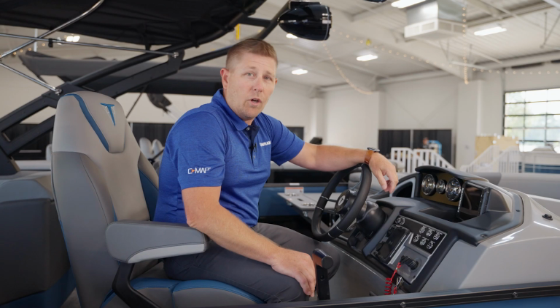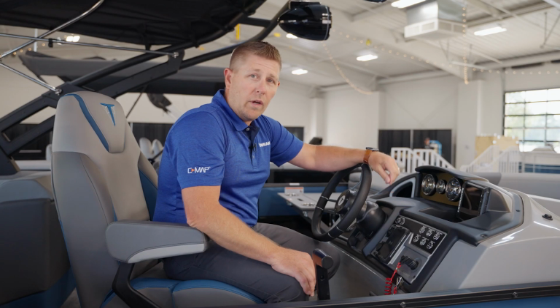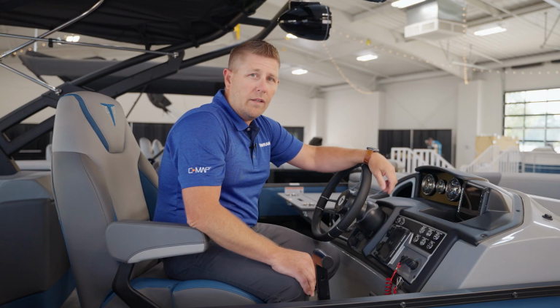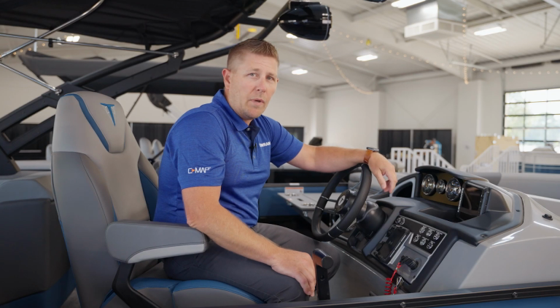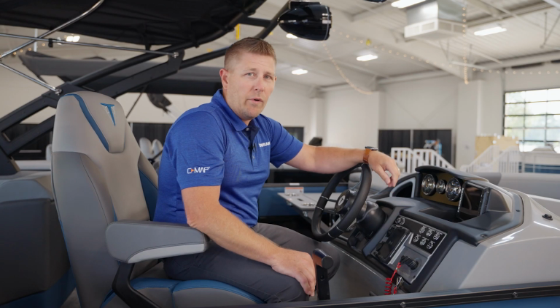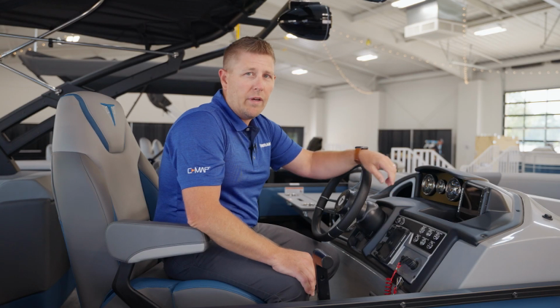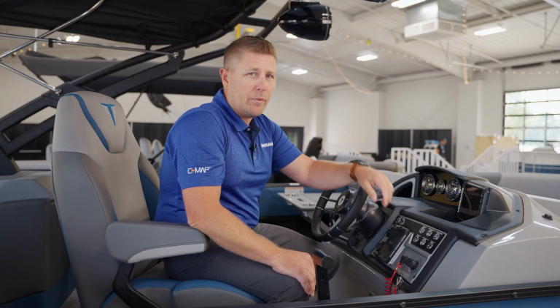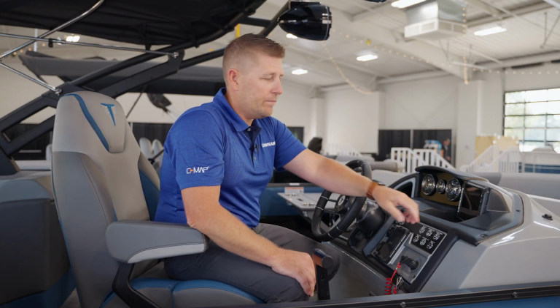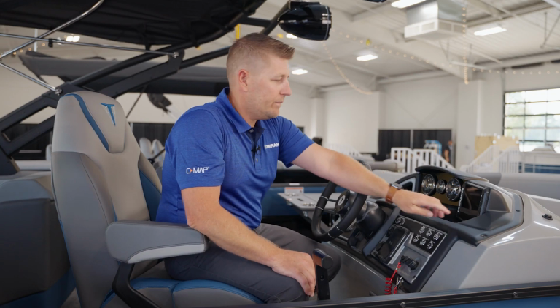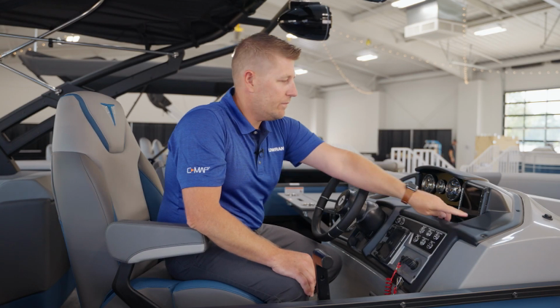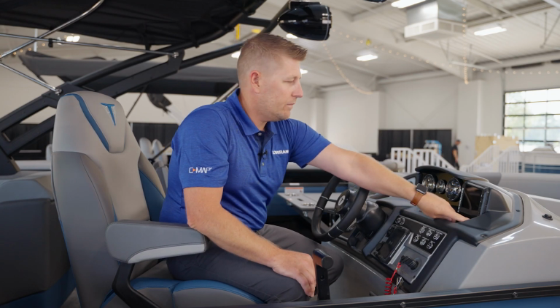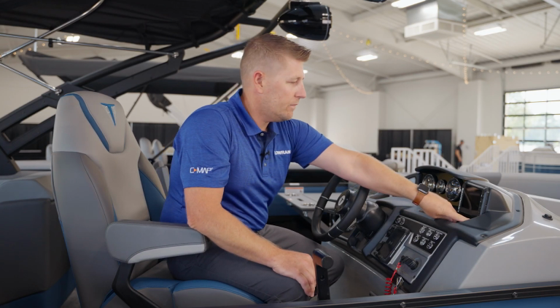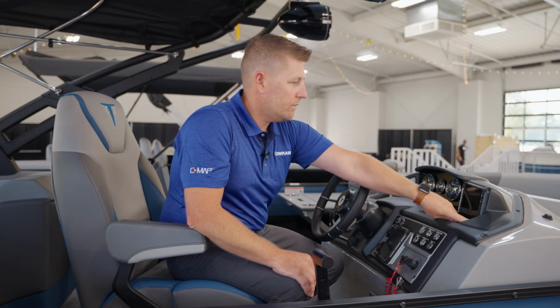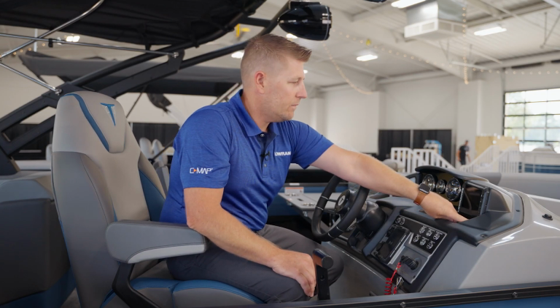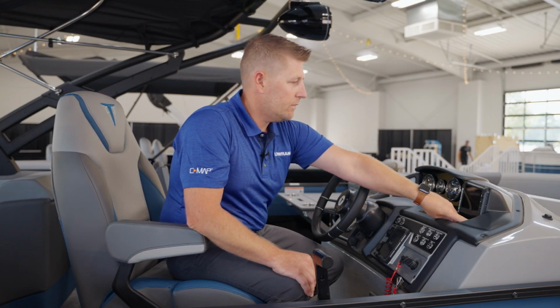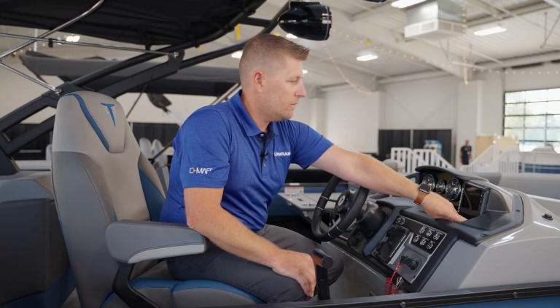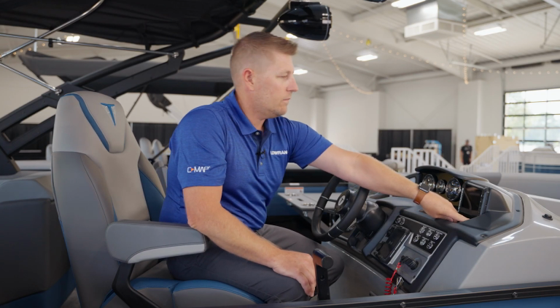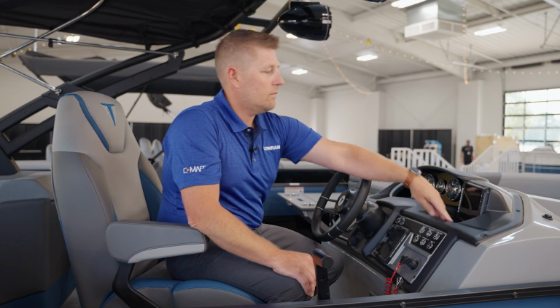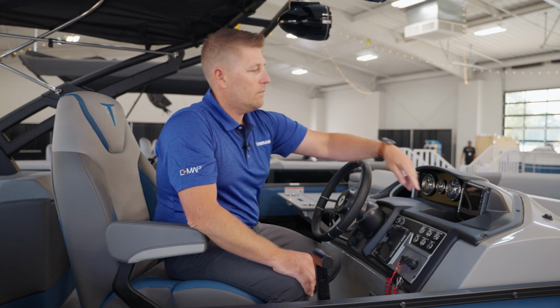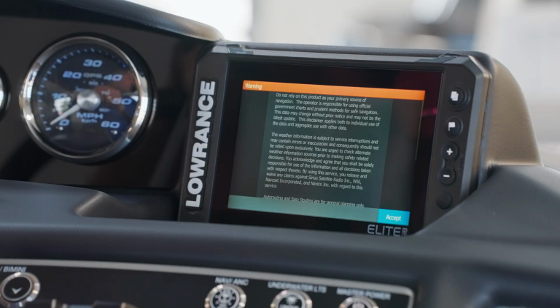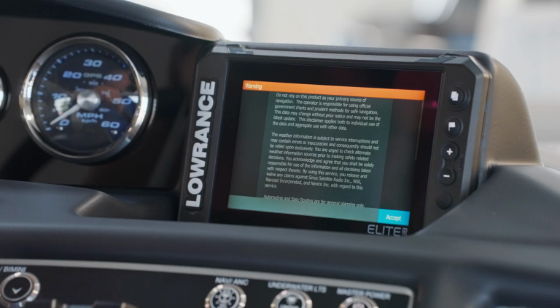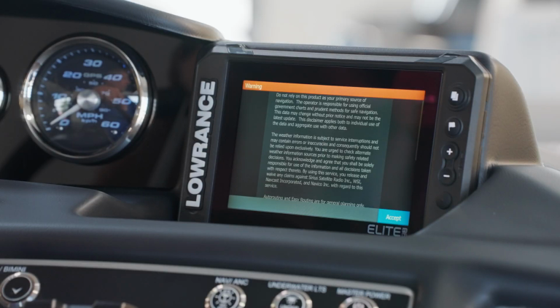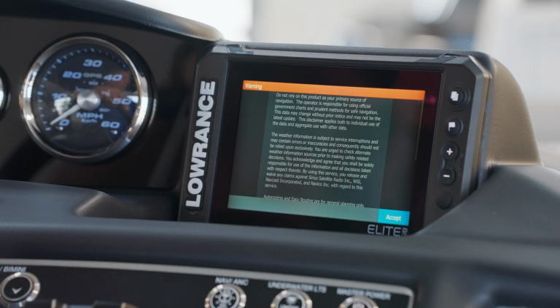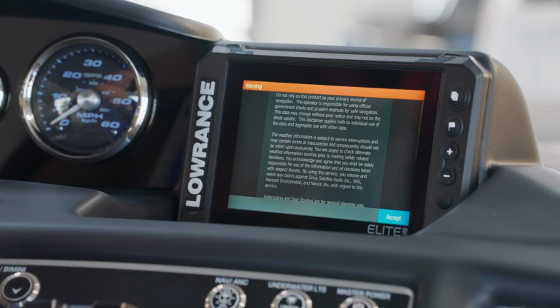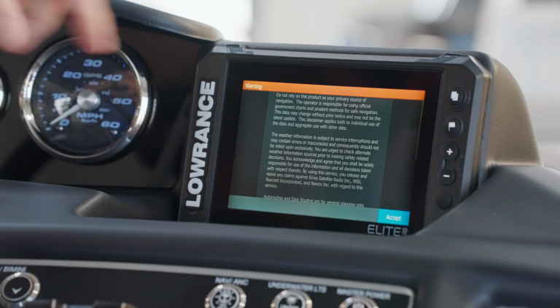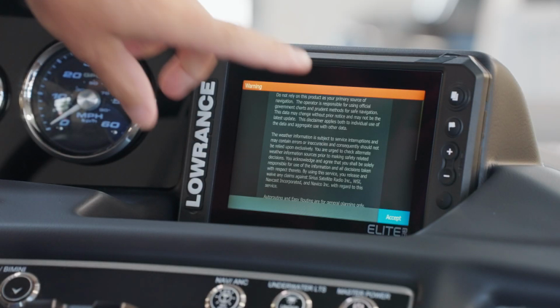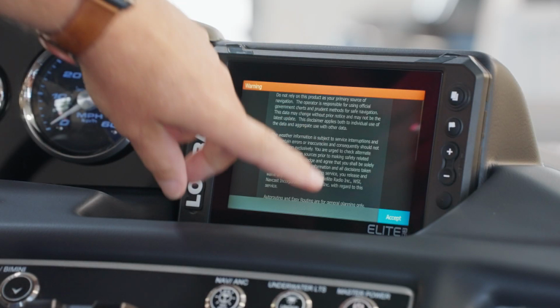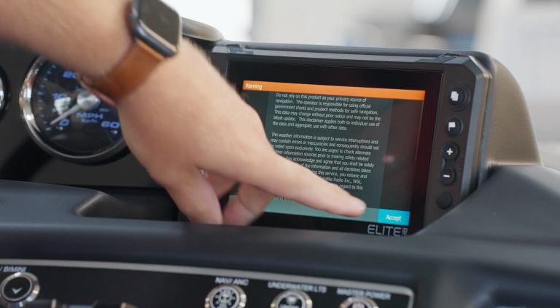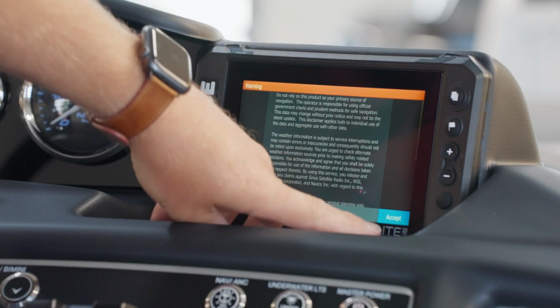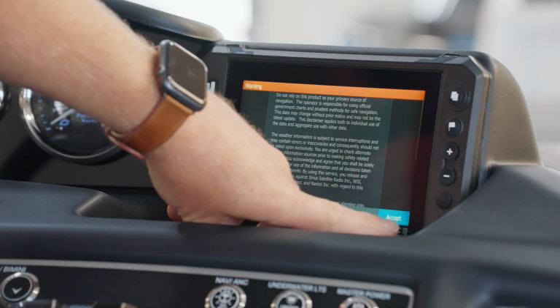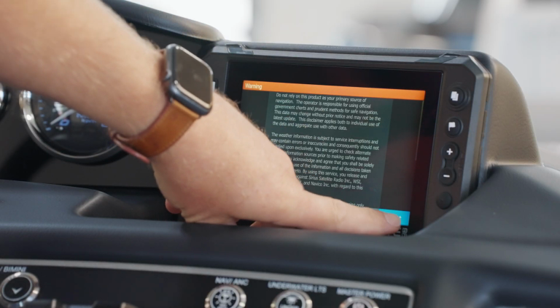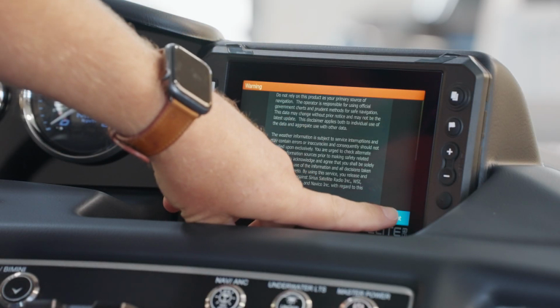All right, let's power it up. After you power your display, you'll want to accept the disclaimer.